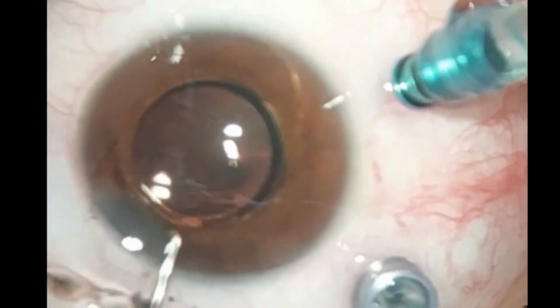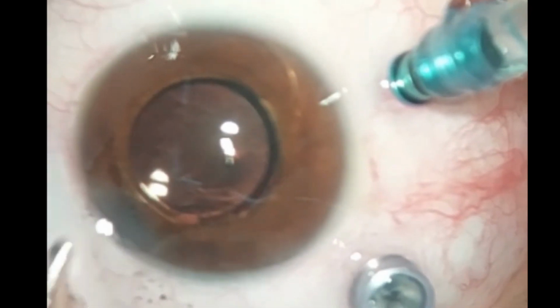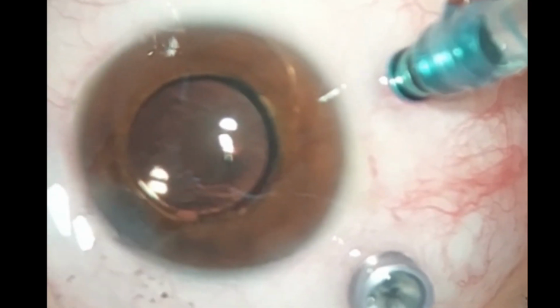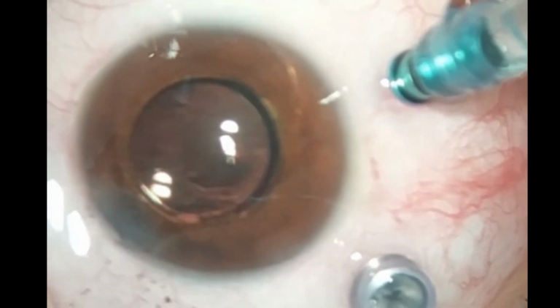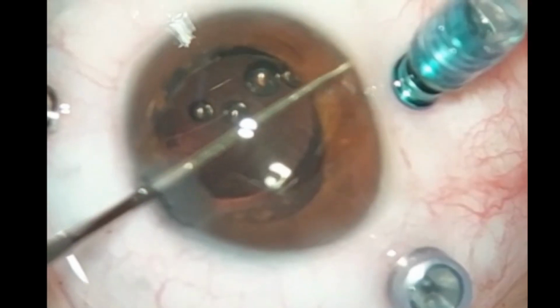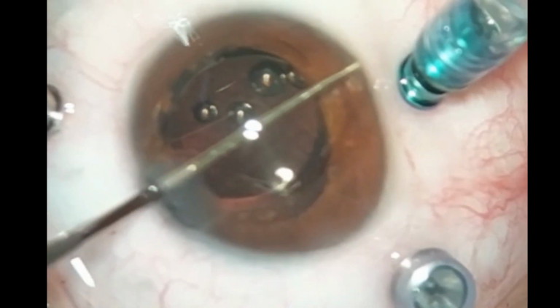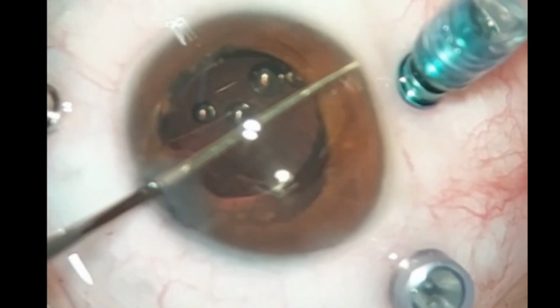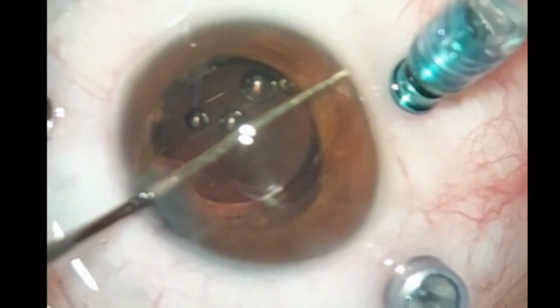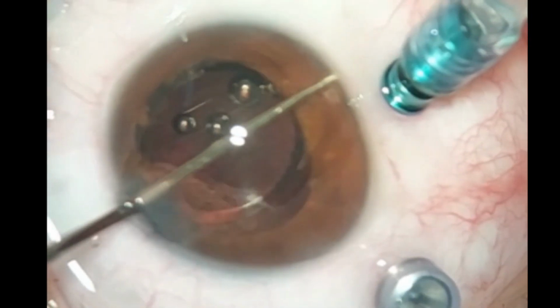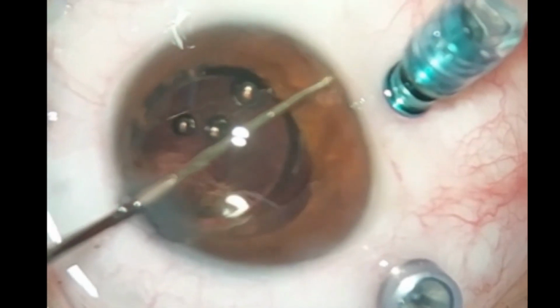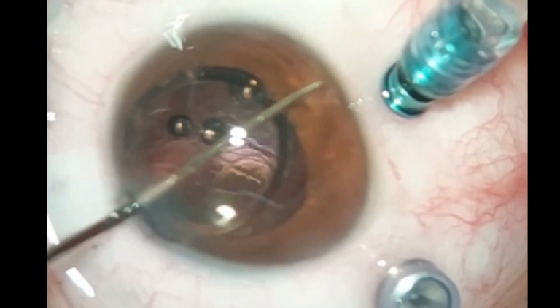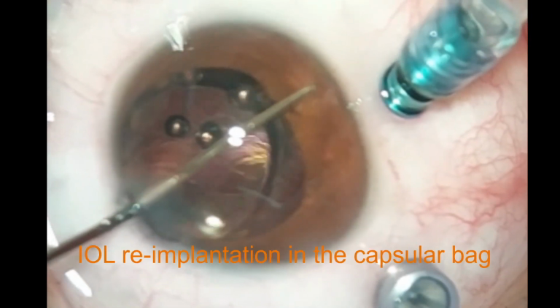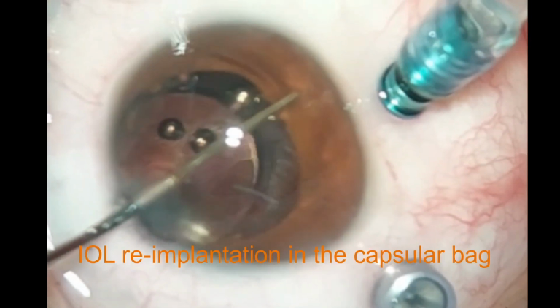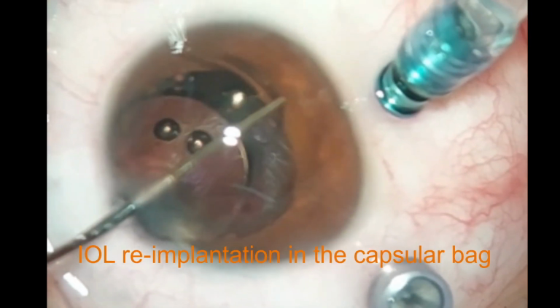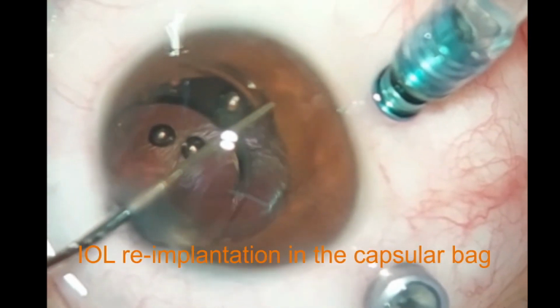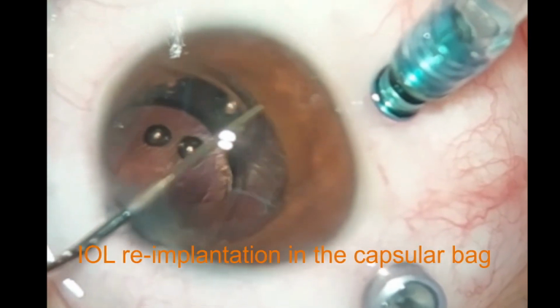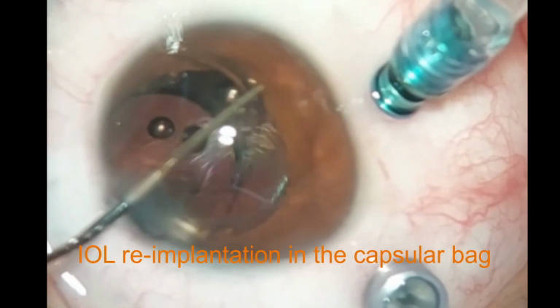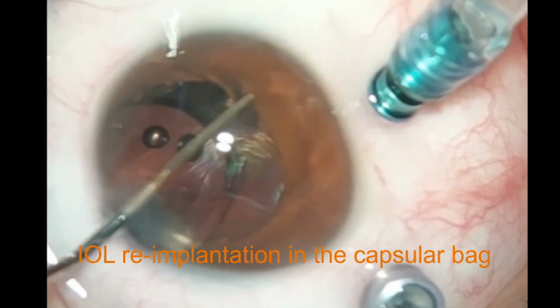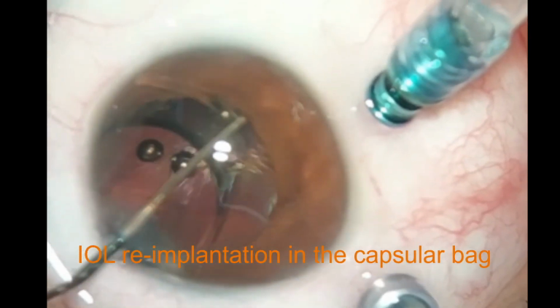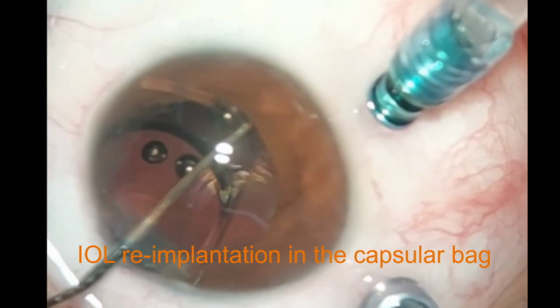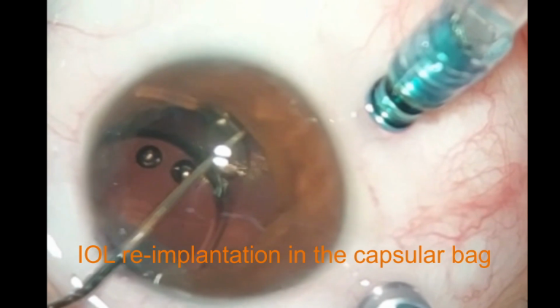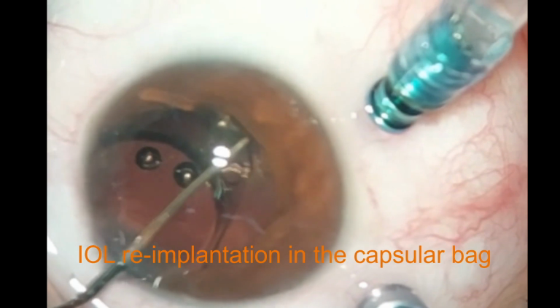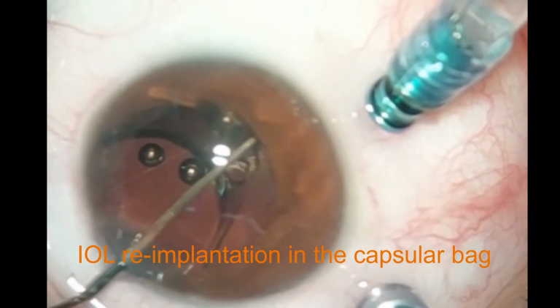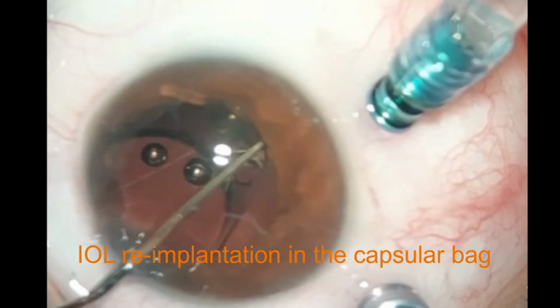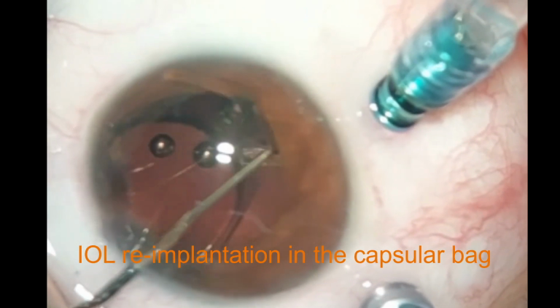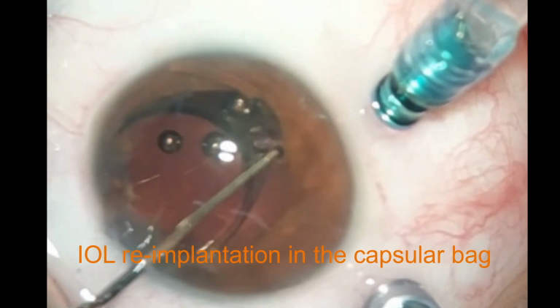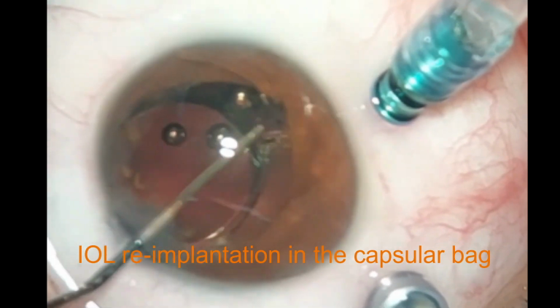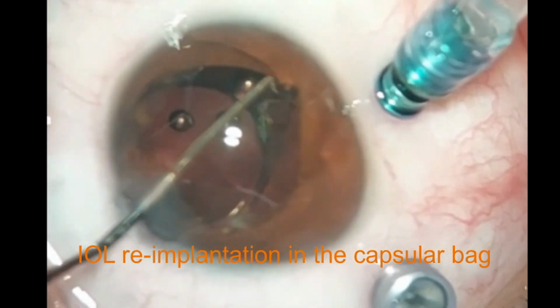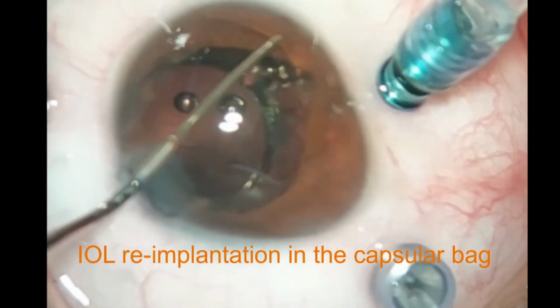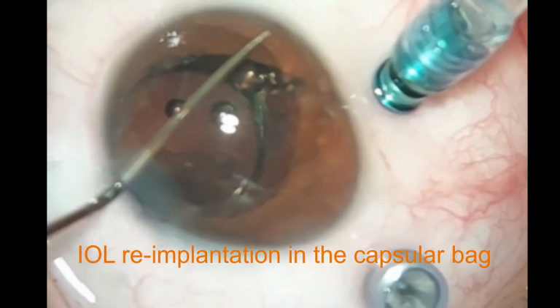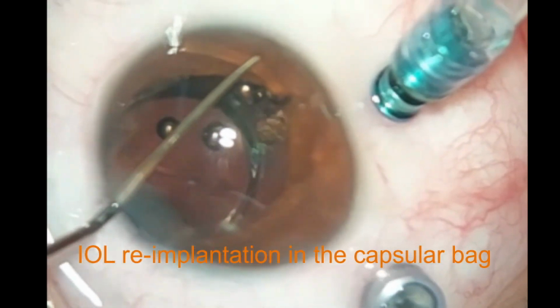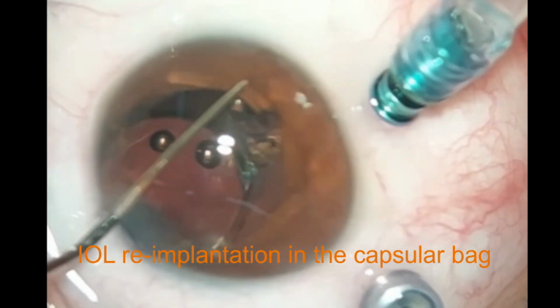The surgeon decided to re-implant the same single-piece IOL into the capsular bag.